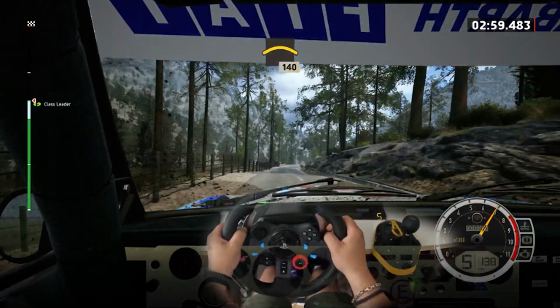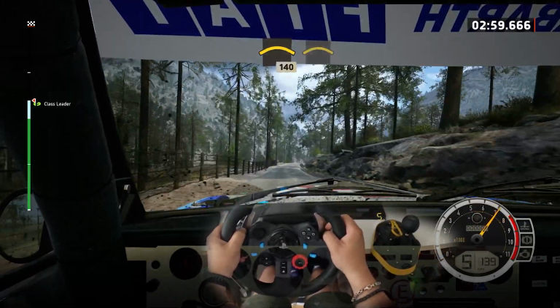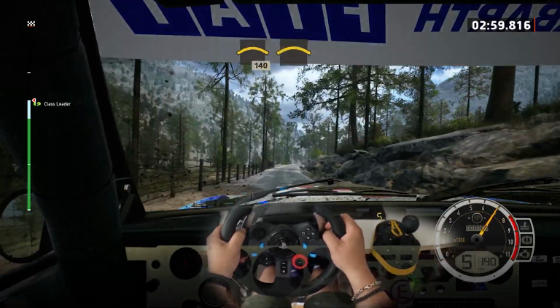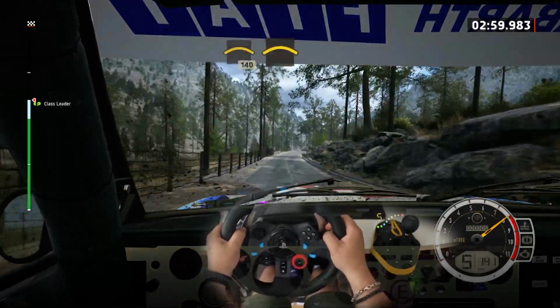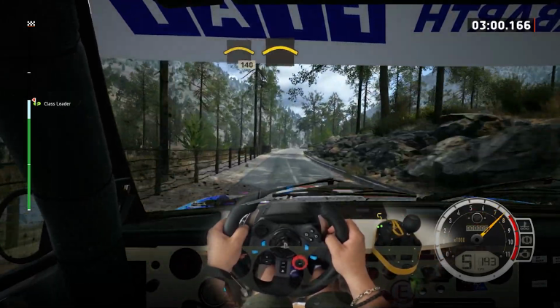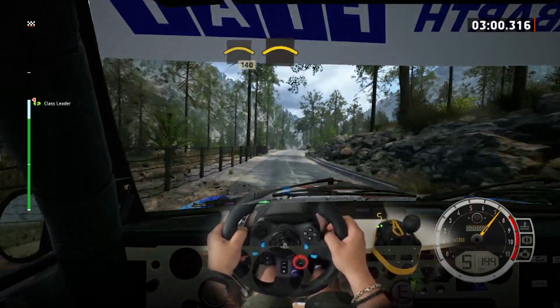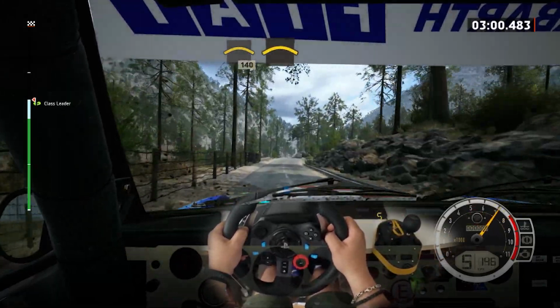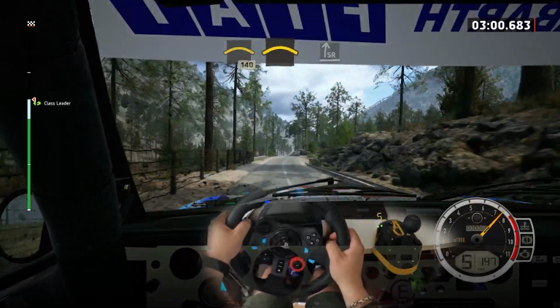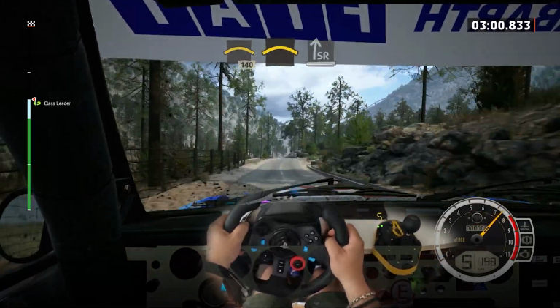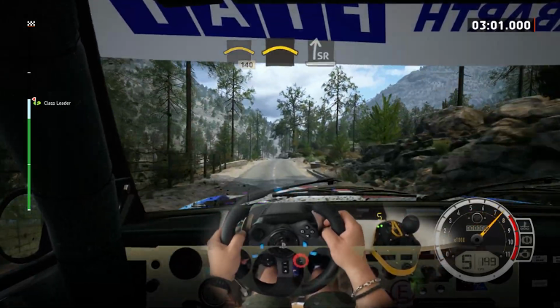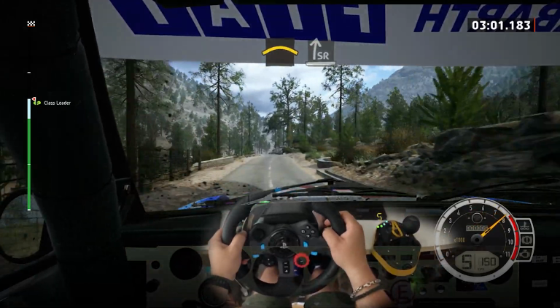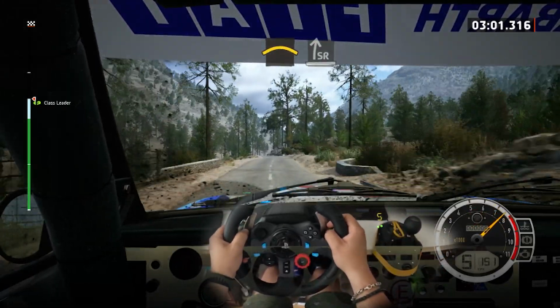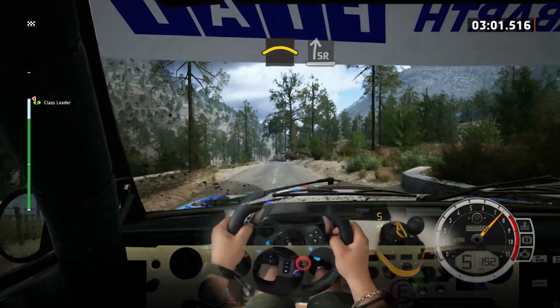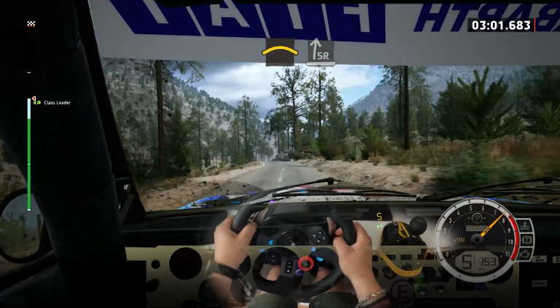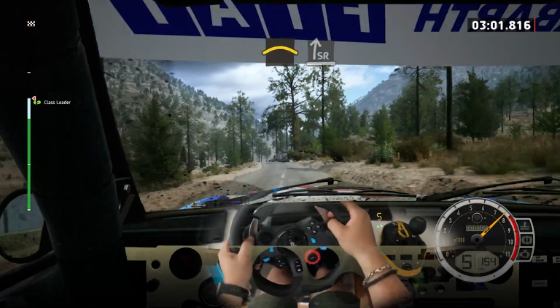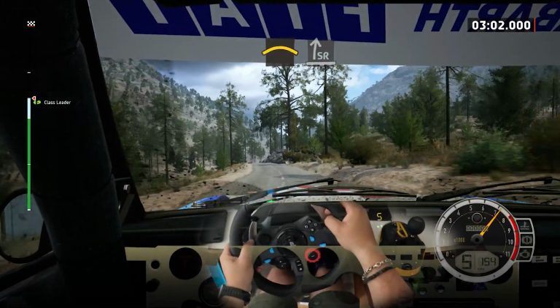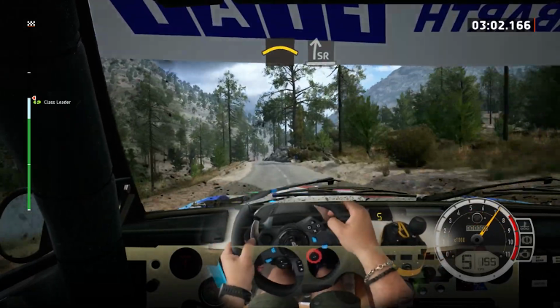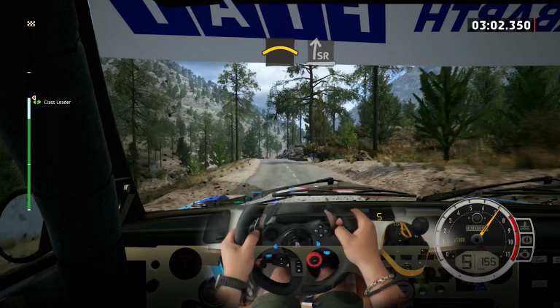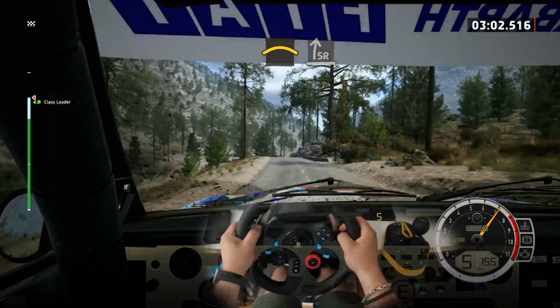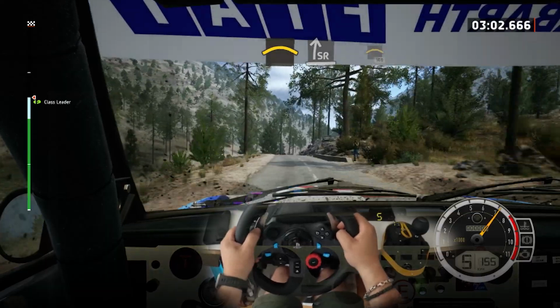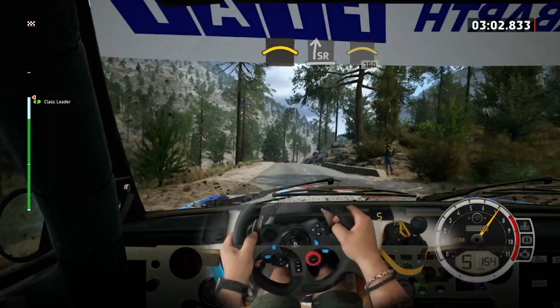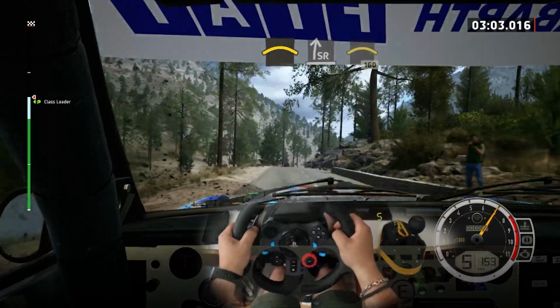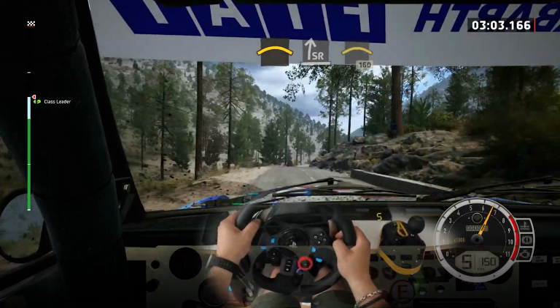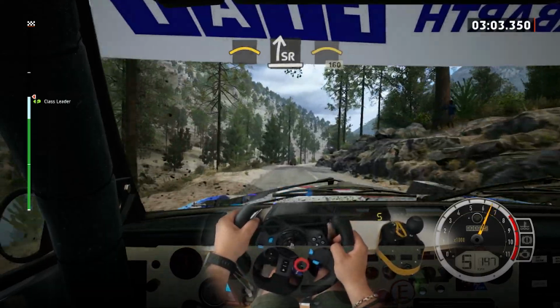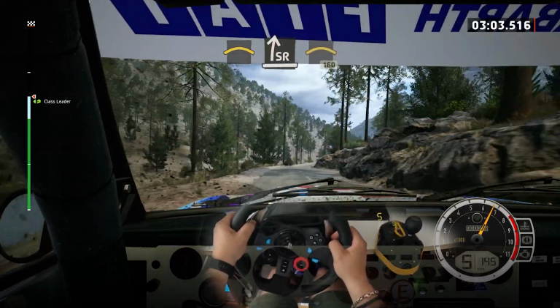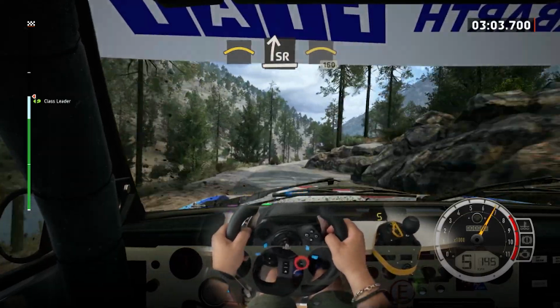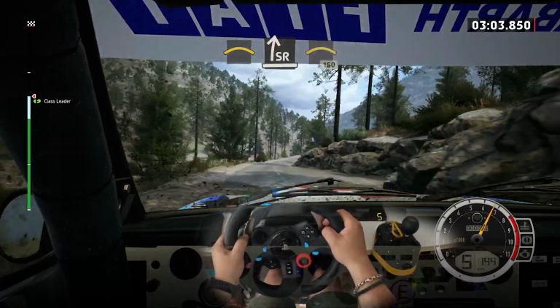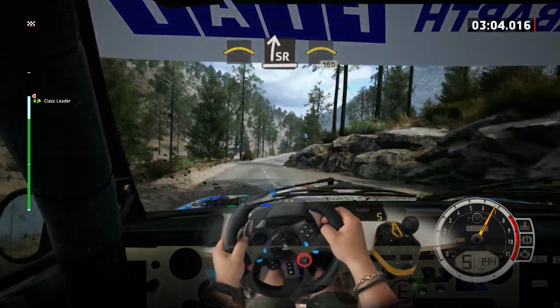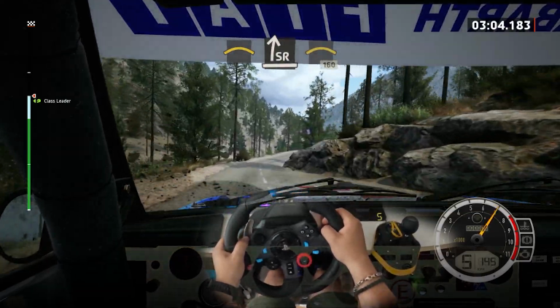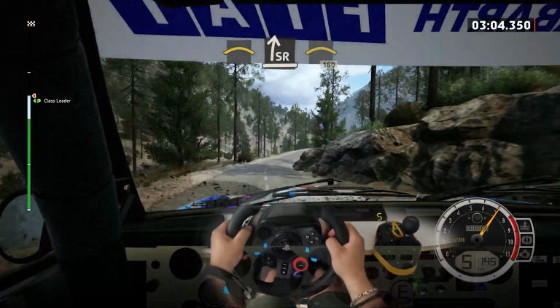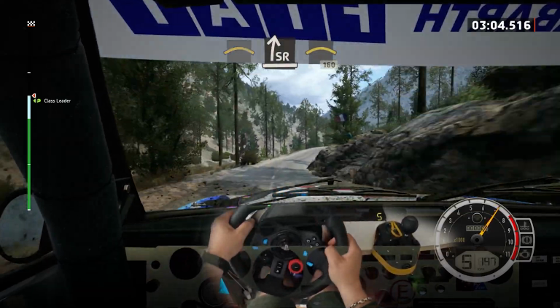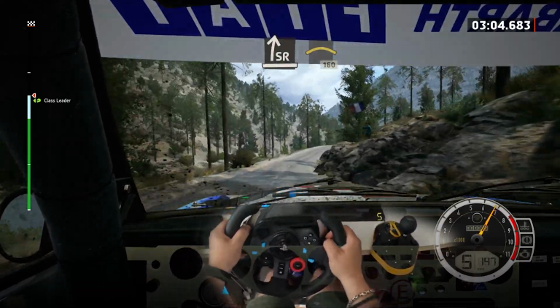Crest, to slight right, tightens into crest. 160, slowing.